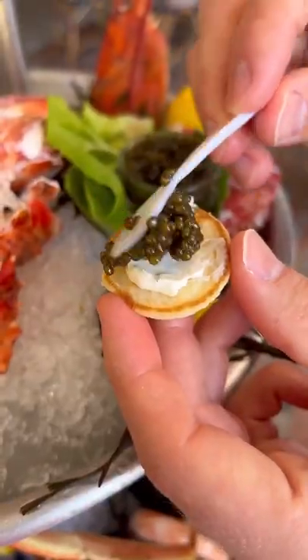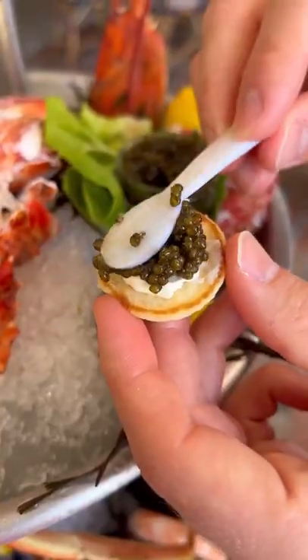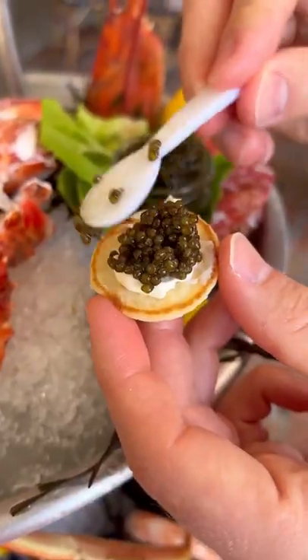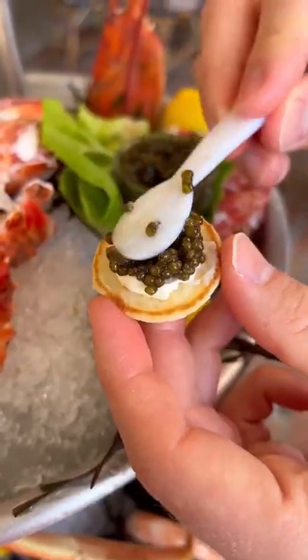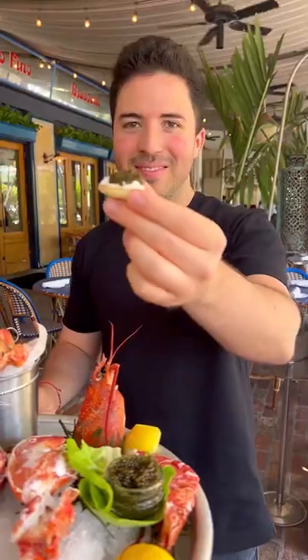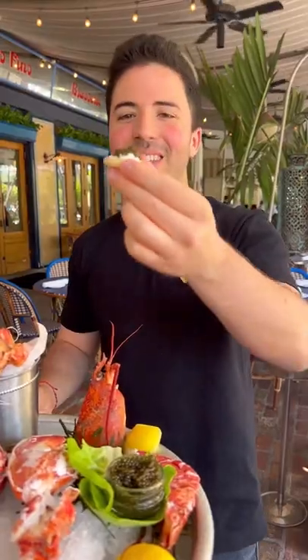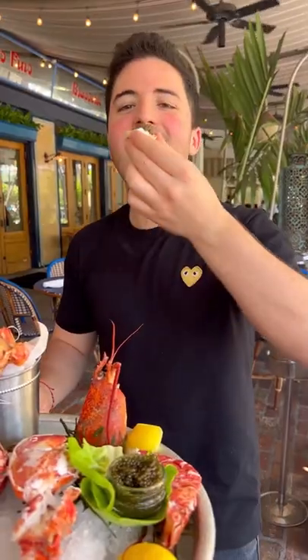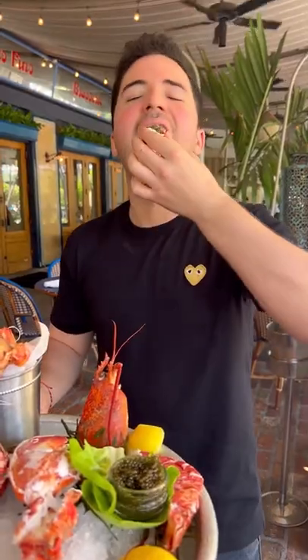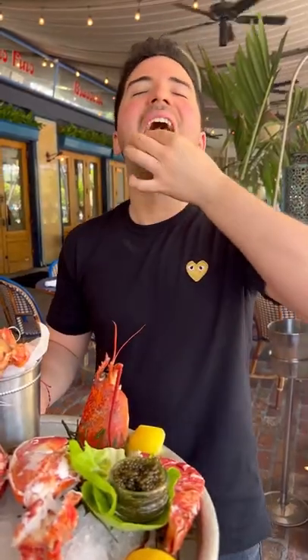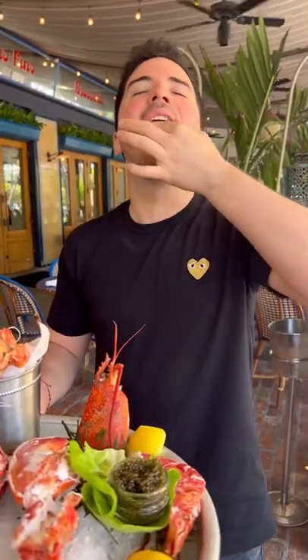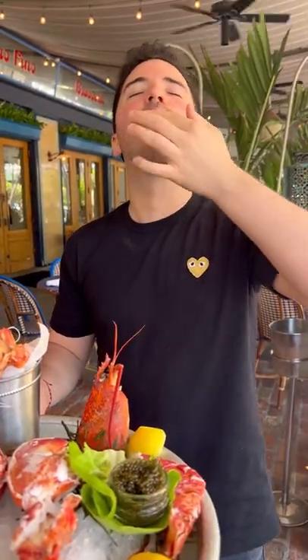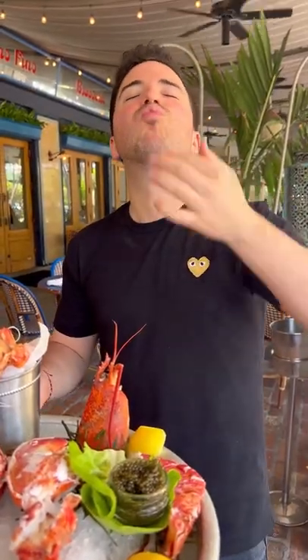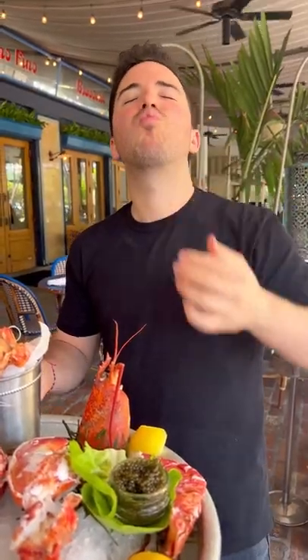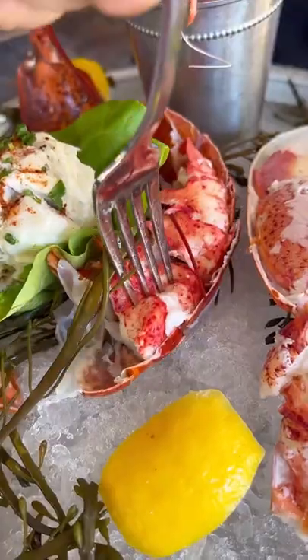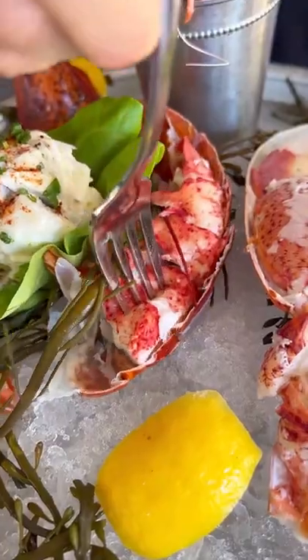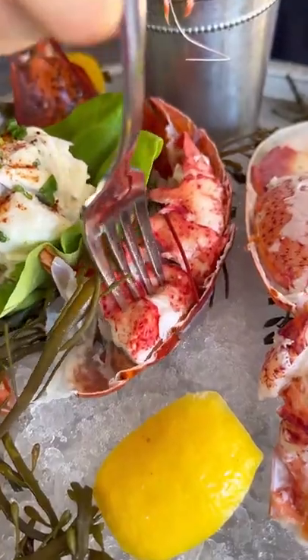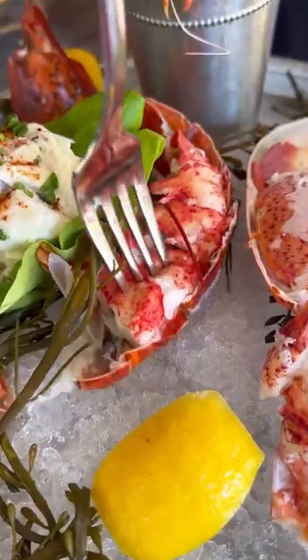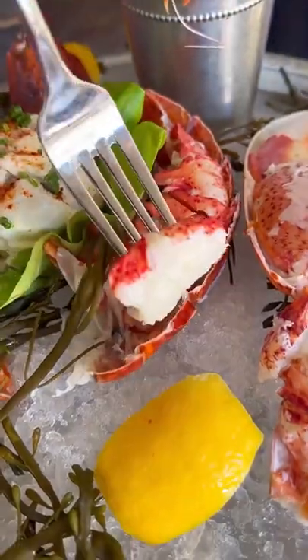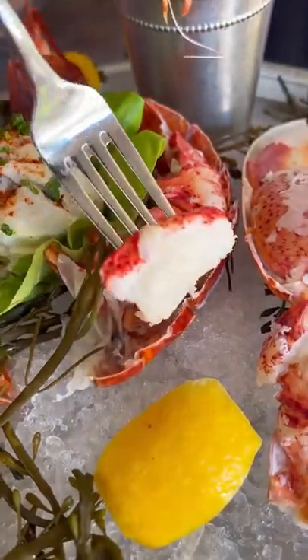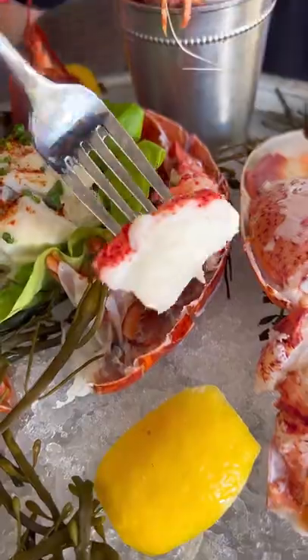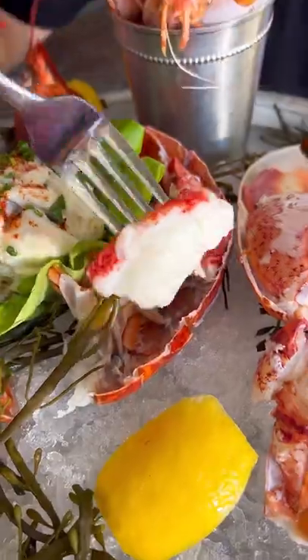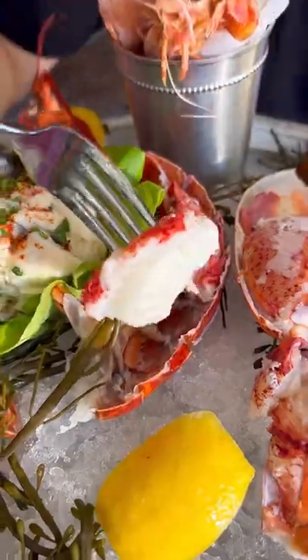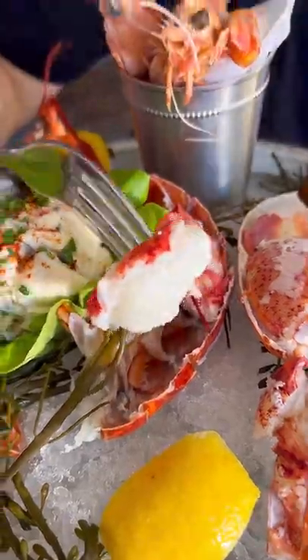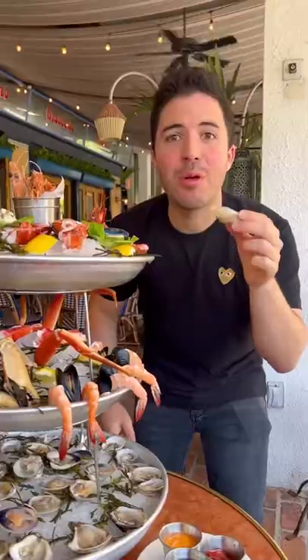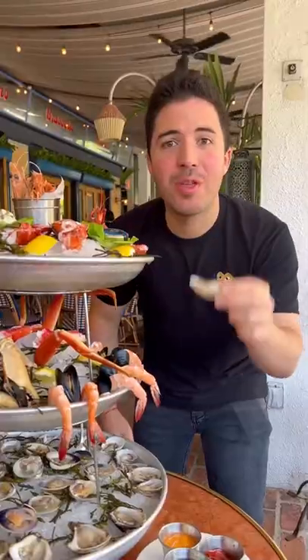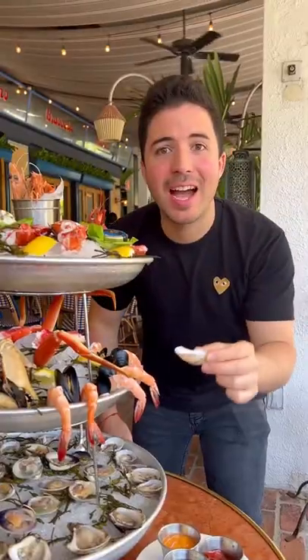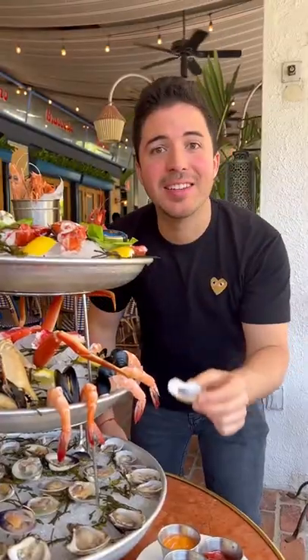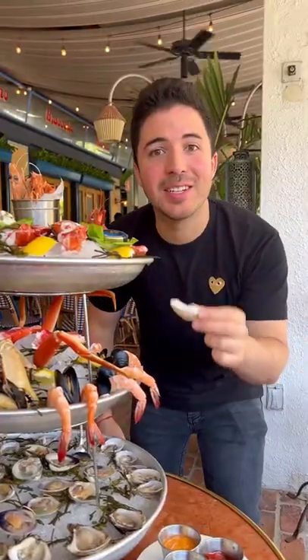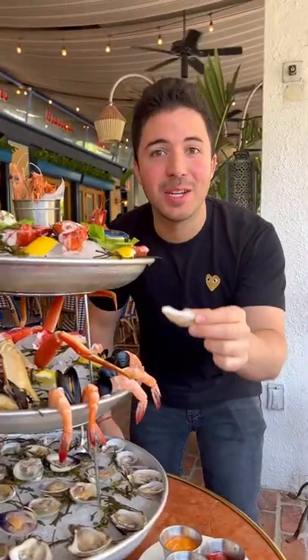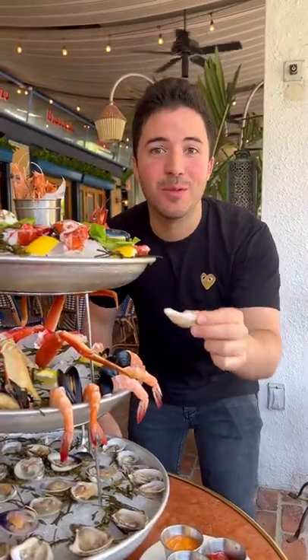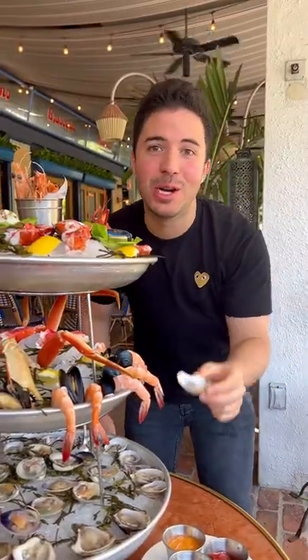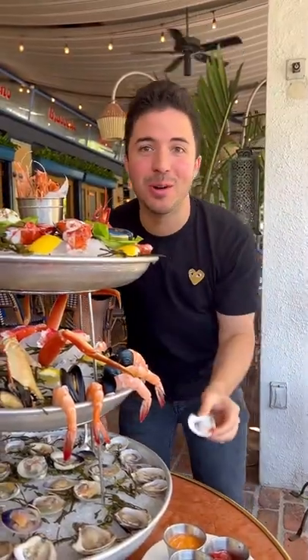Check out more of my Bal Harbour summer adventures at balharborshops.com. Now that is a seafood tower.